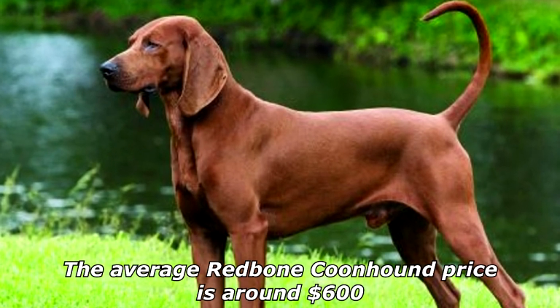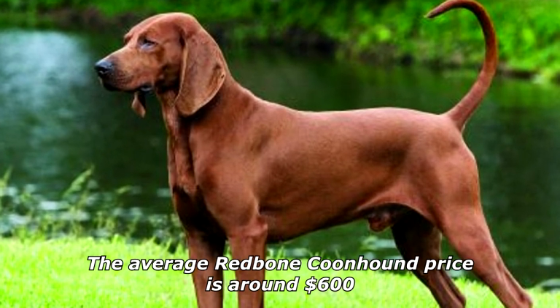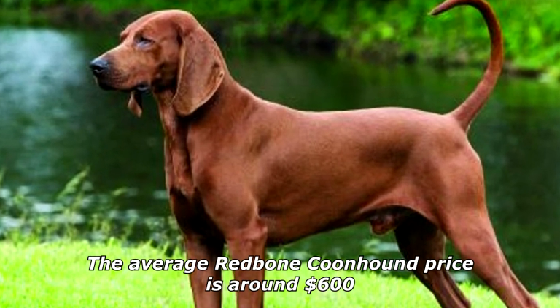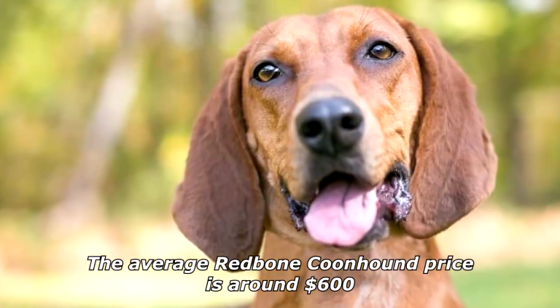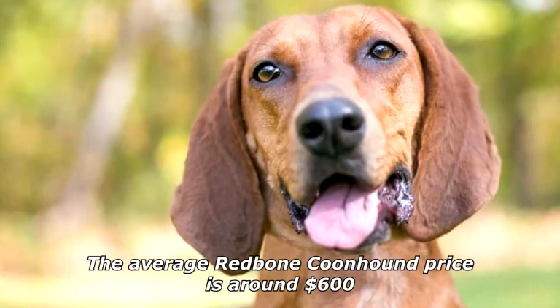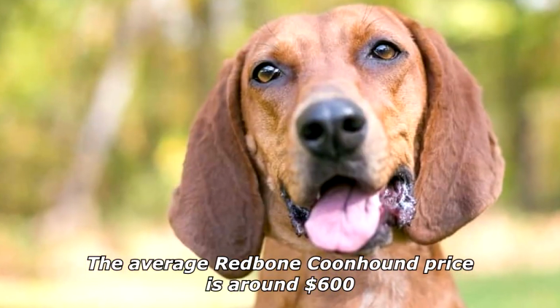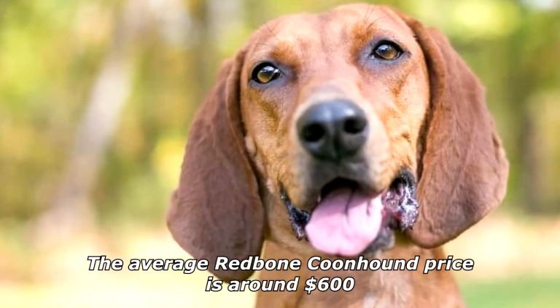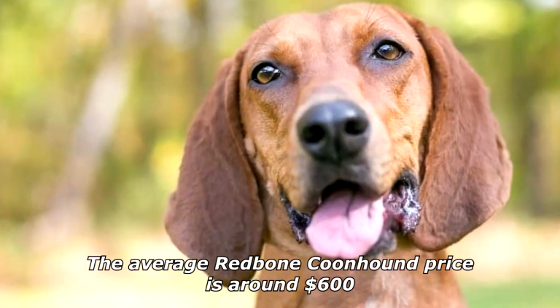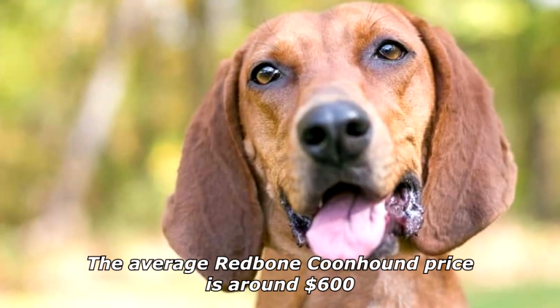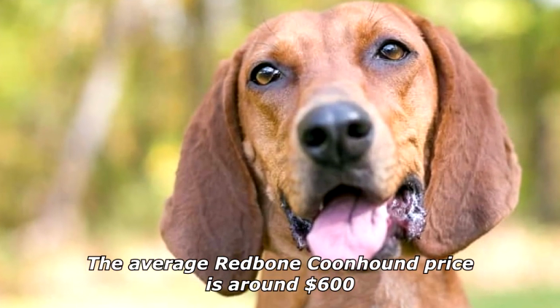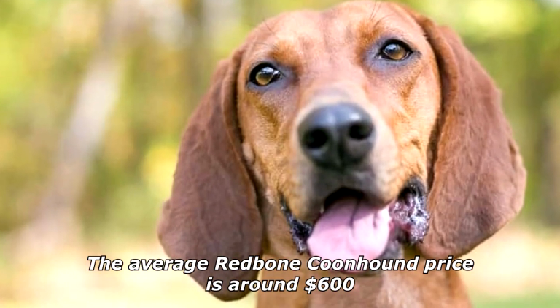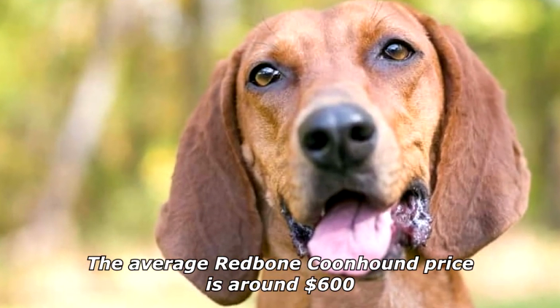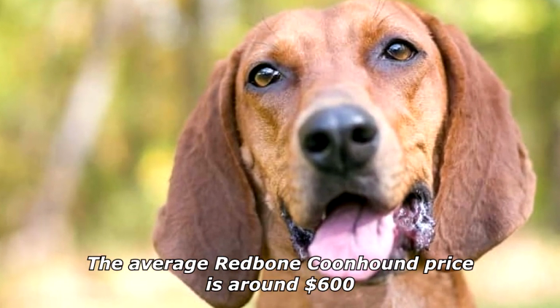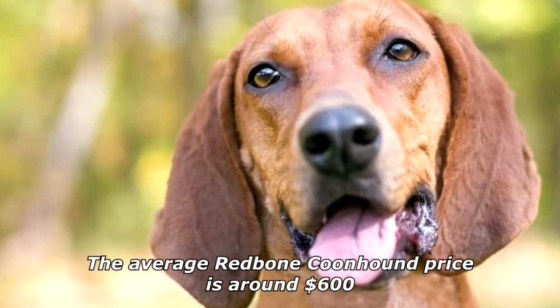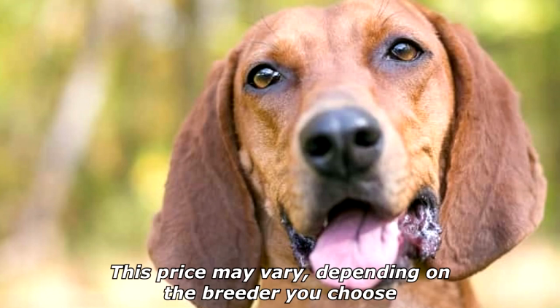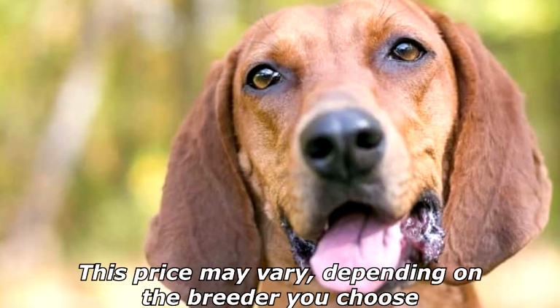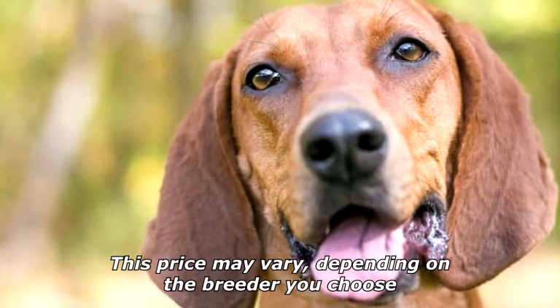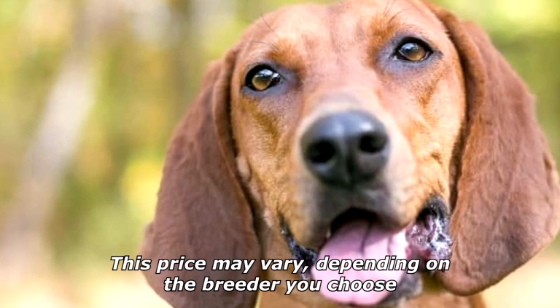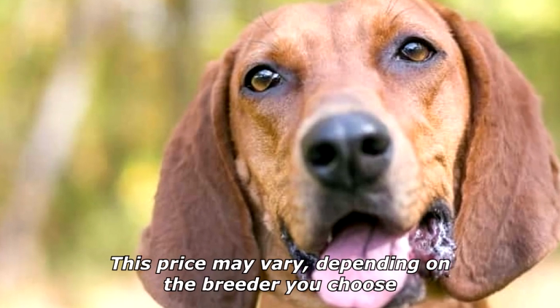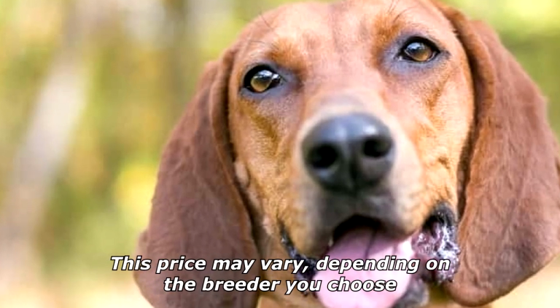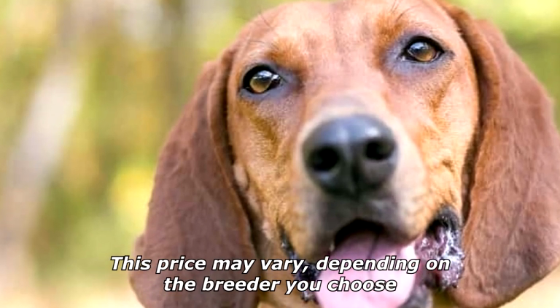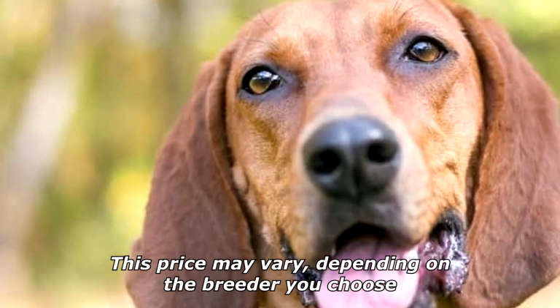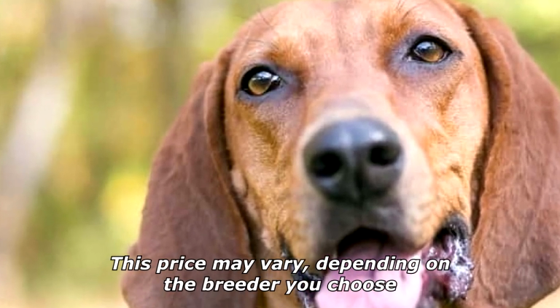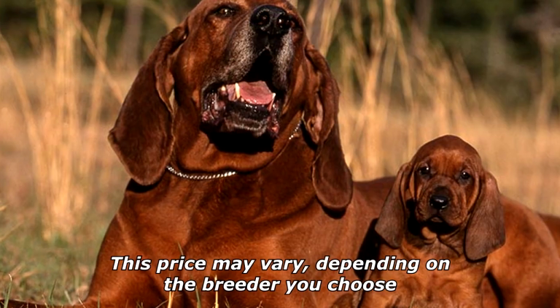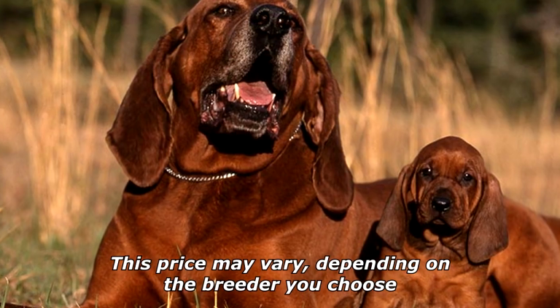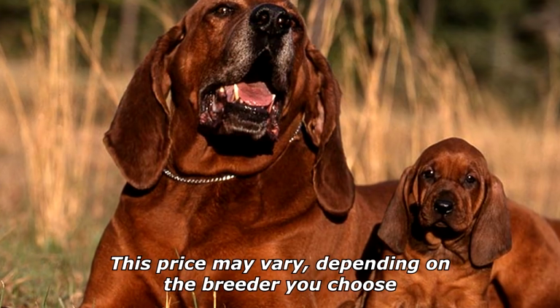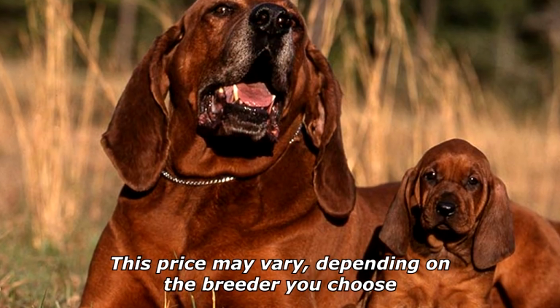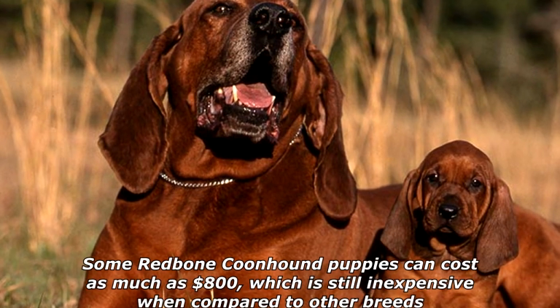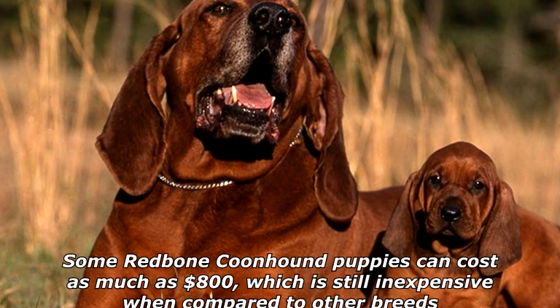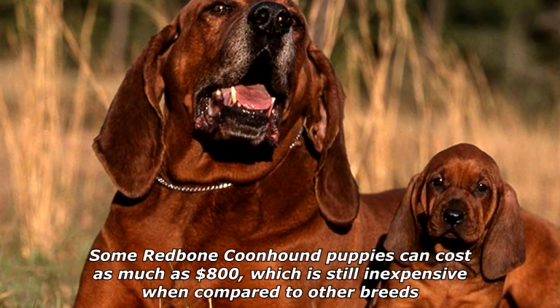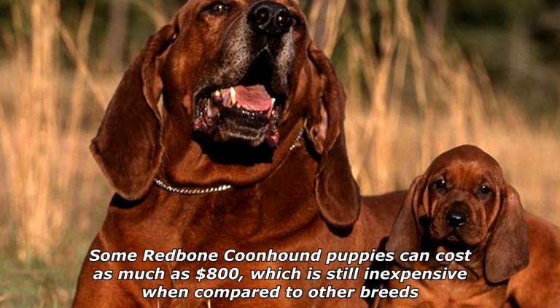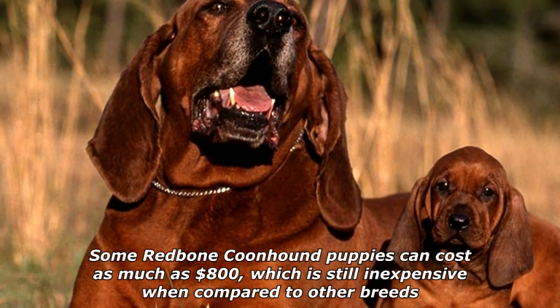The average redbone coonhound lifespan ranges from around 10 to 15 years. The average redbone coonhound price is around $600, though this price may vary depending on the breeder you choose.